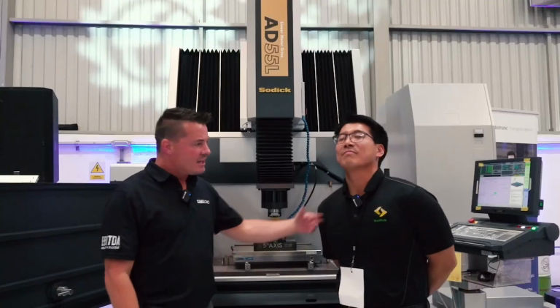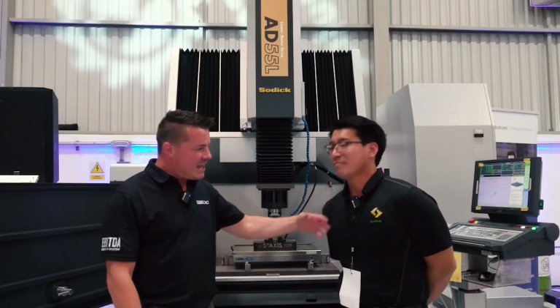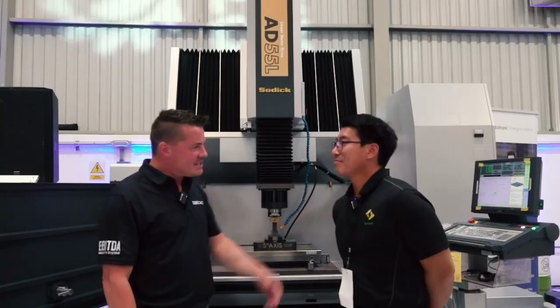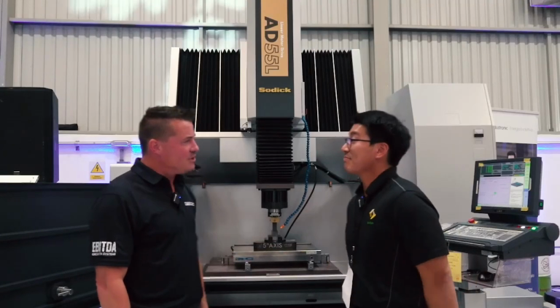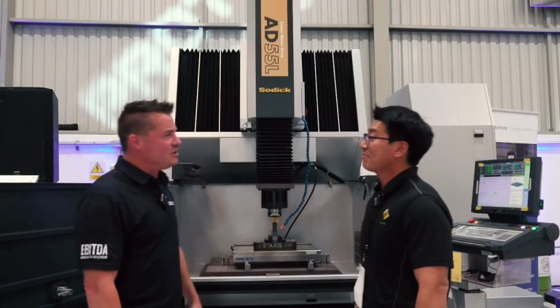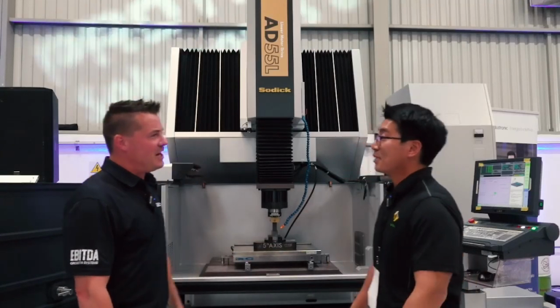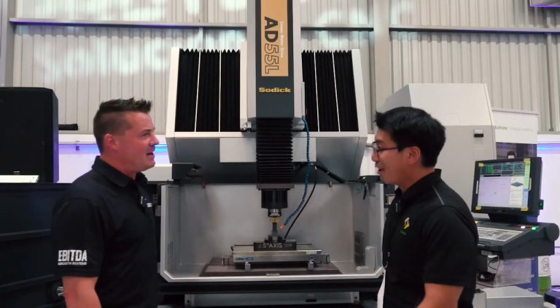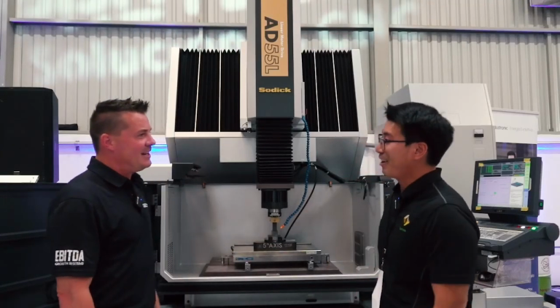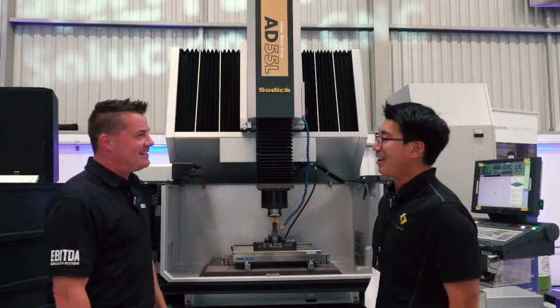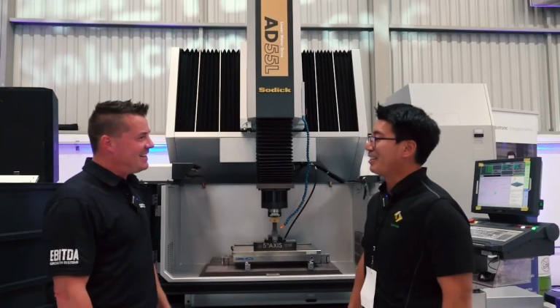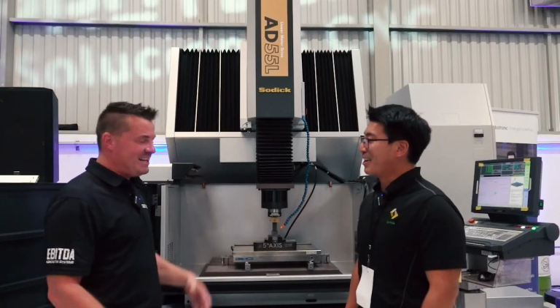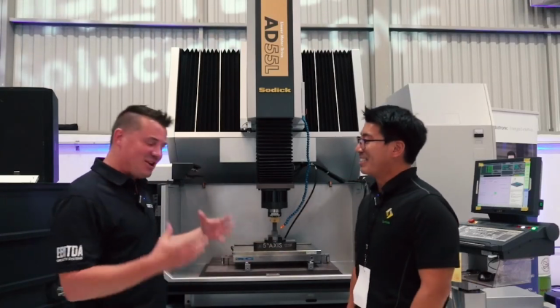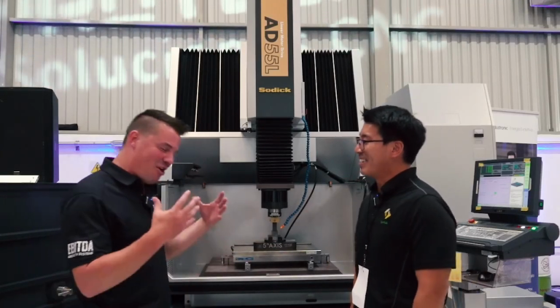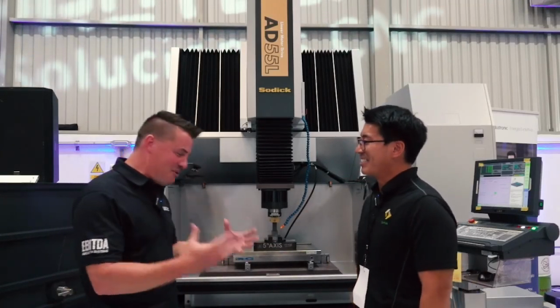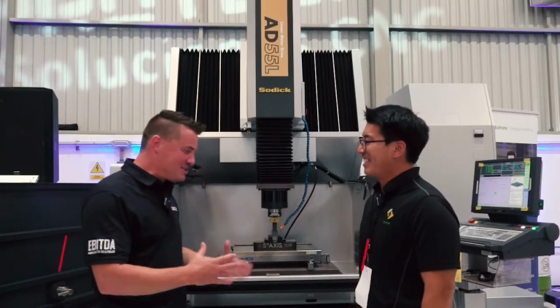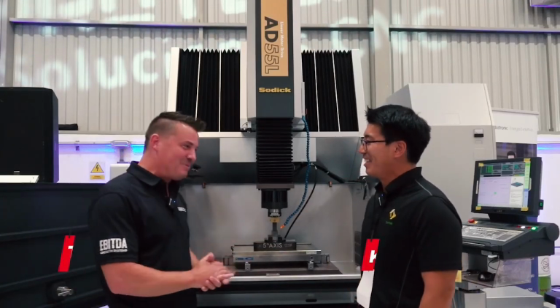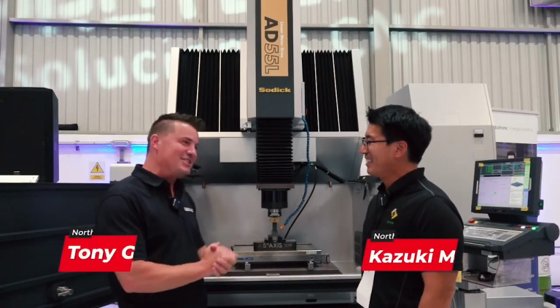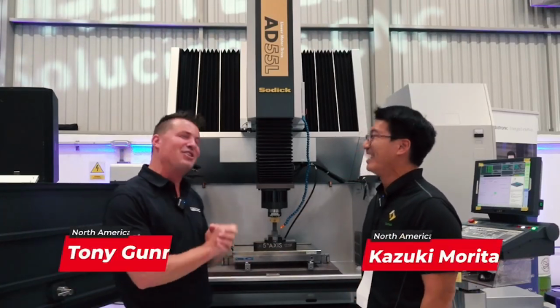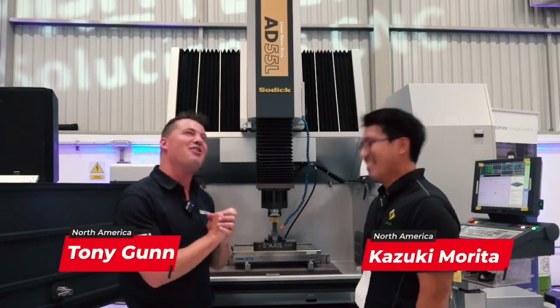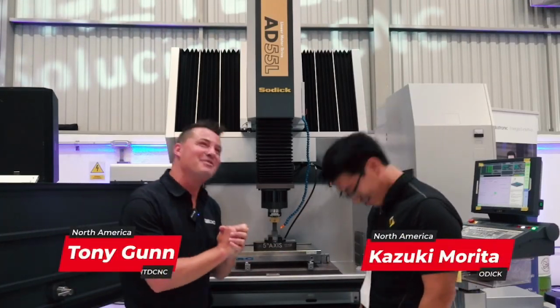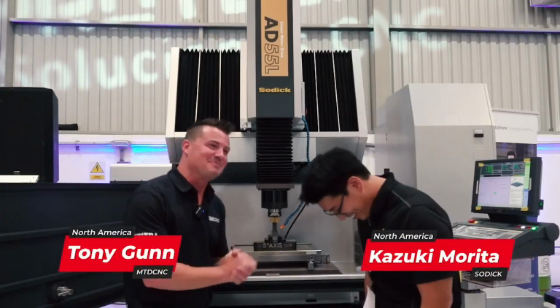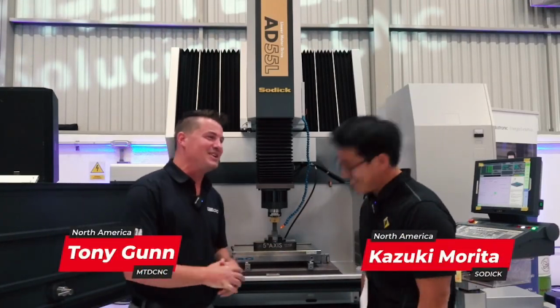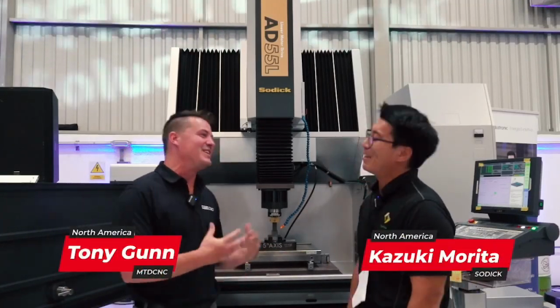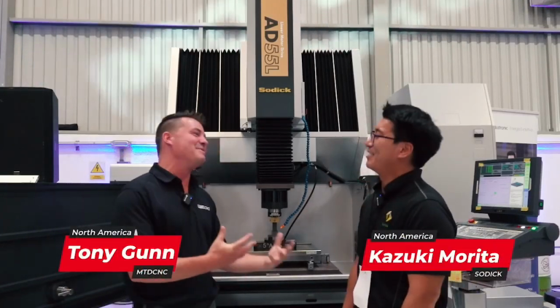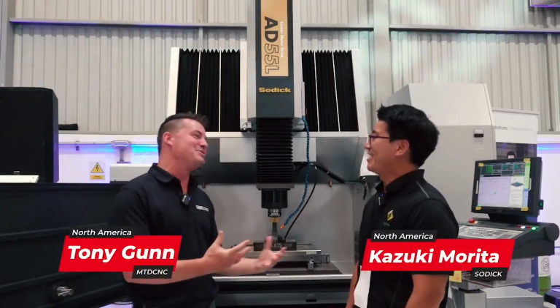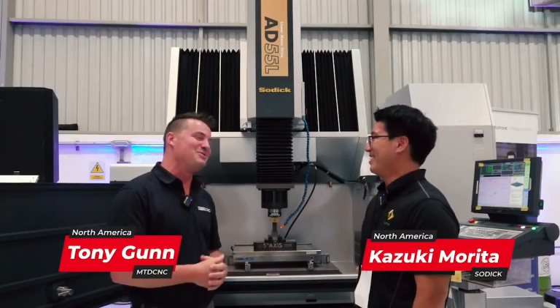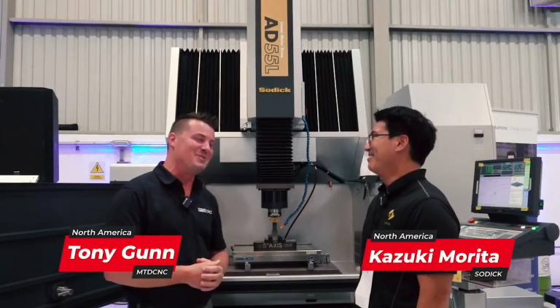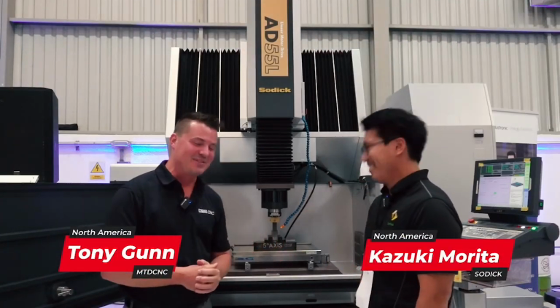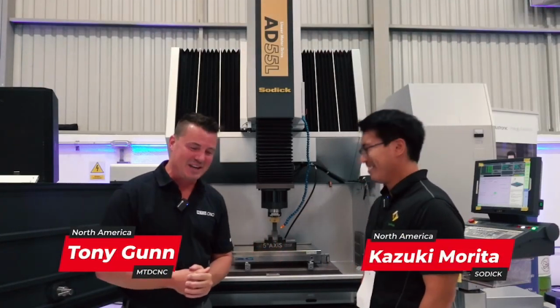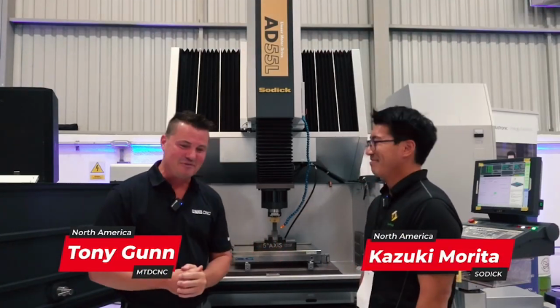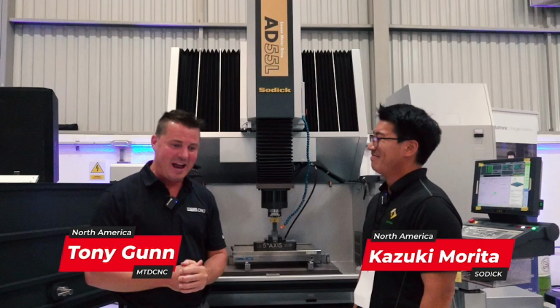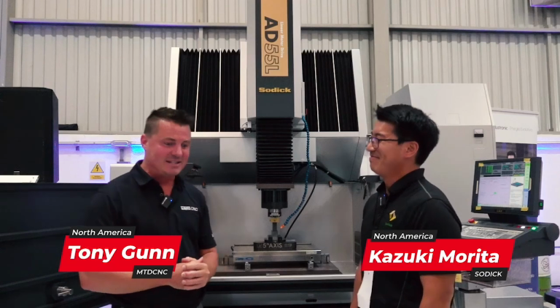Kaz, how are we doing today buddy? Good, how are you Tony? It's nice to see you. It's always a pleasure. And I'm doing well, thank you for asking.